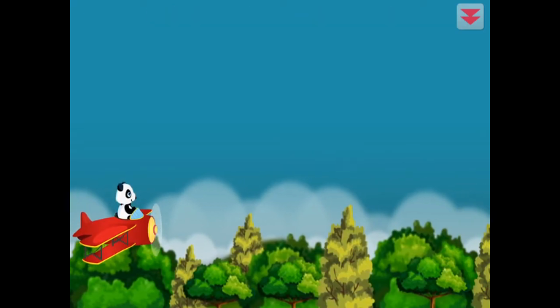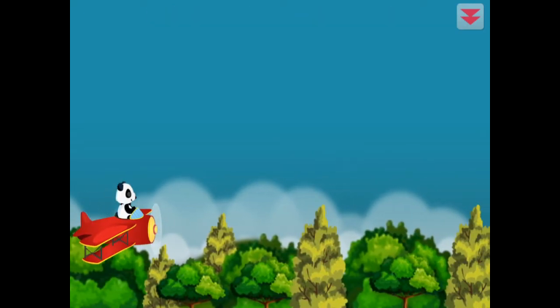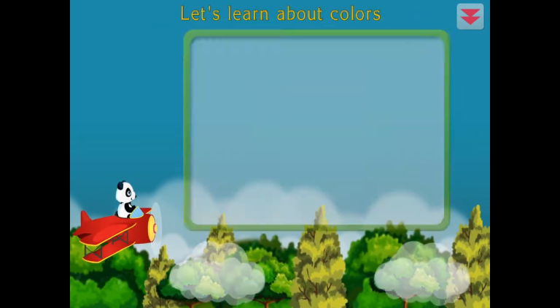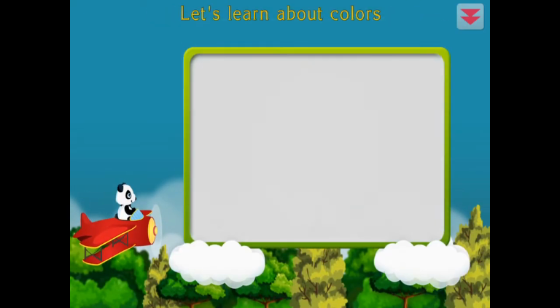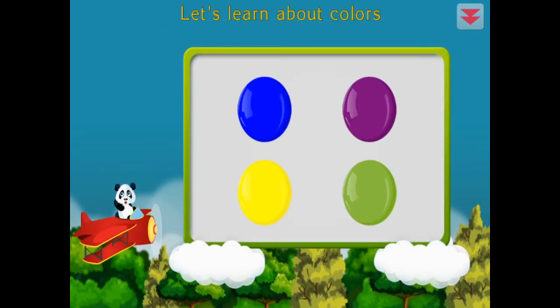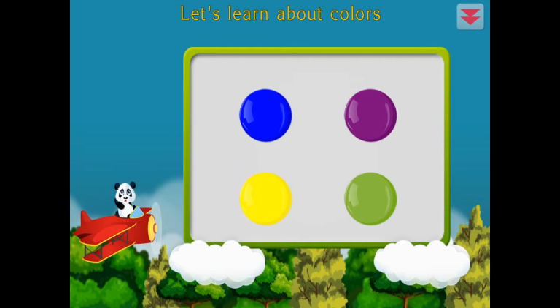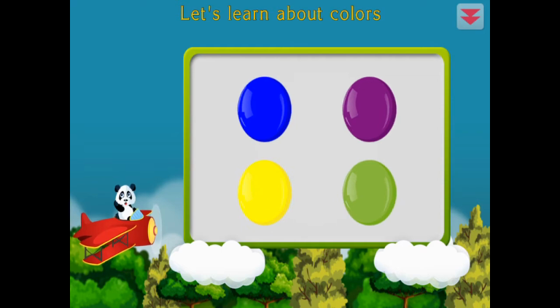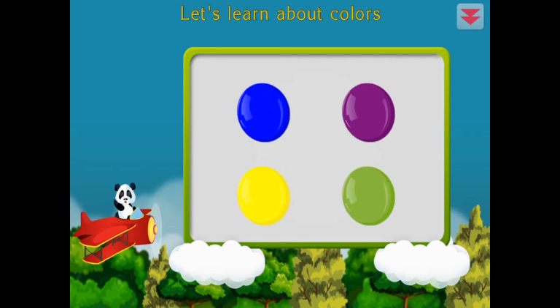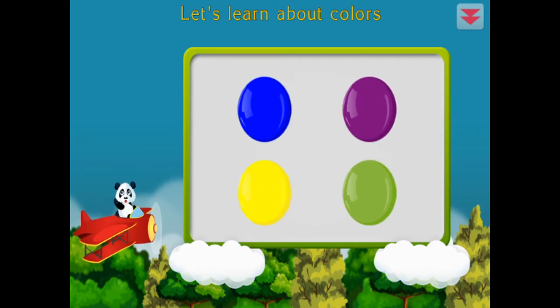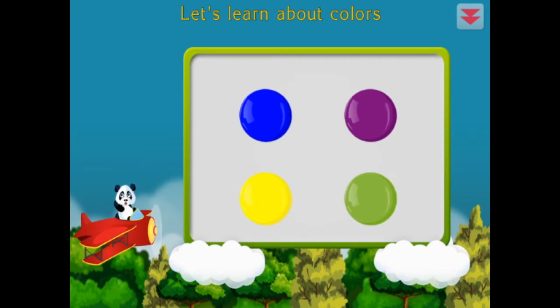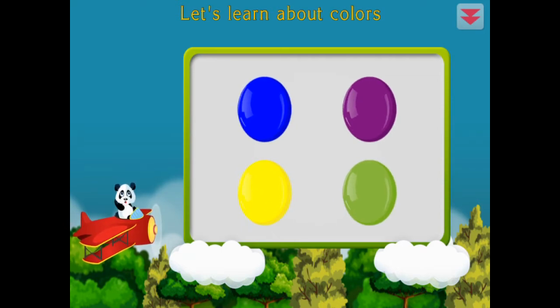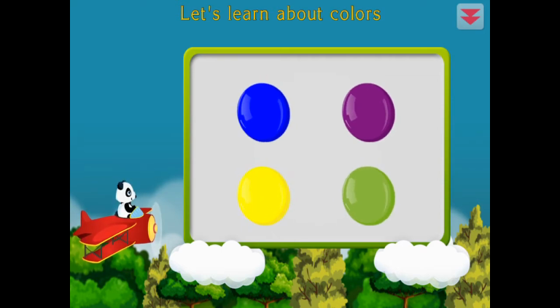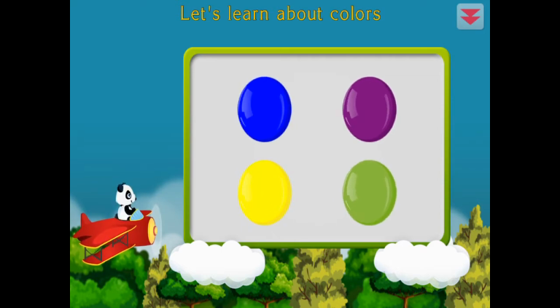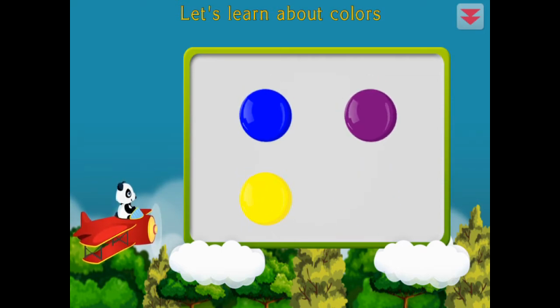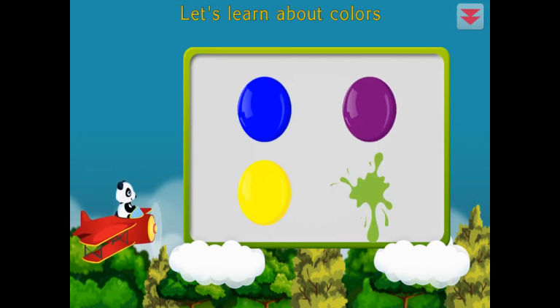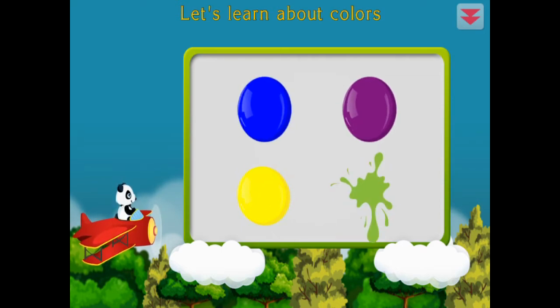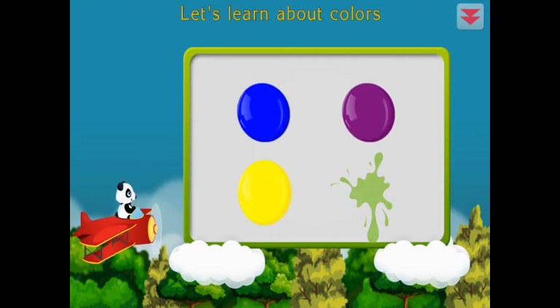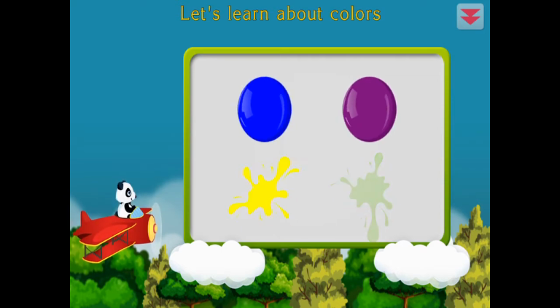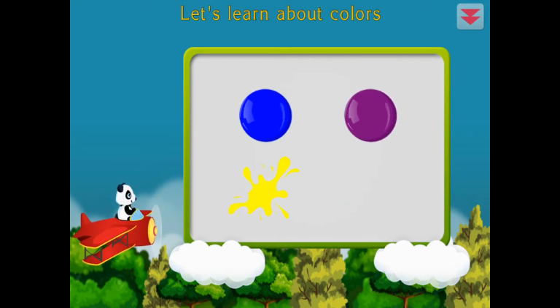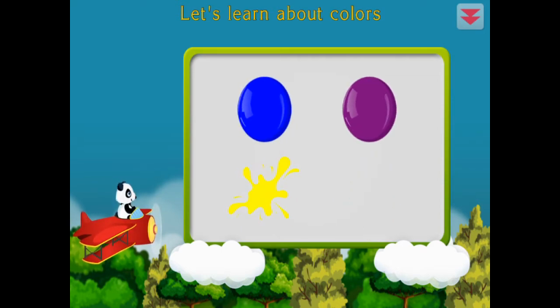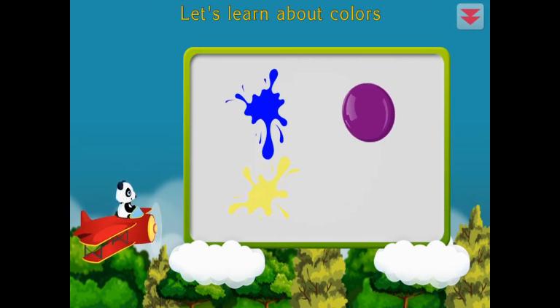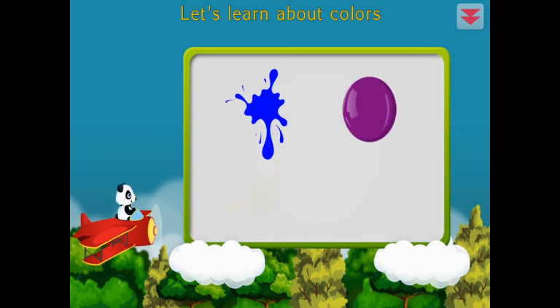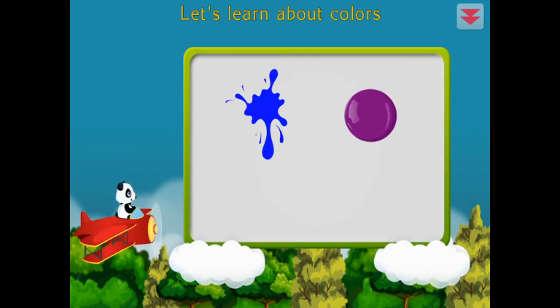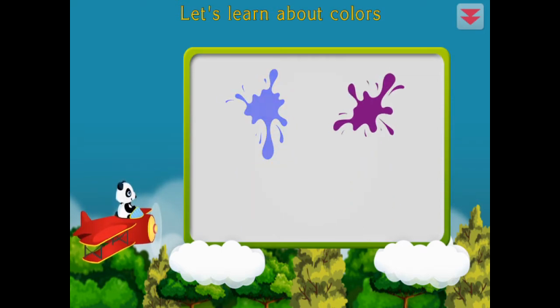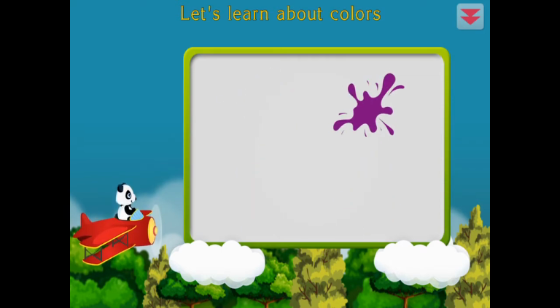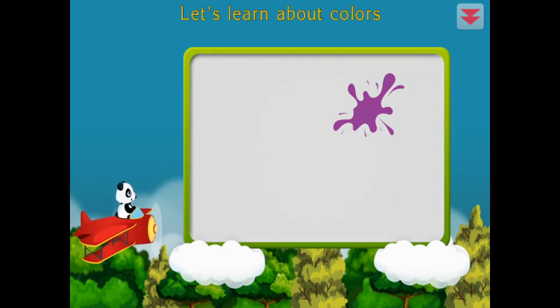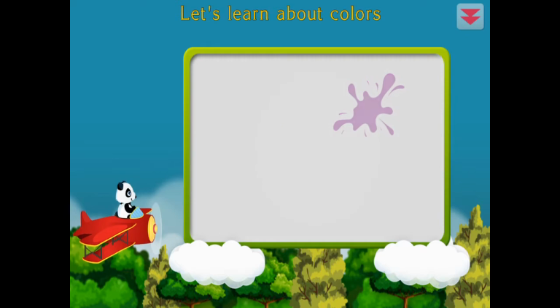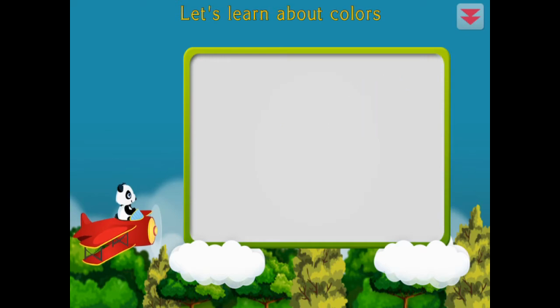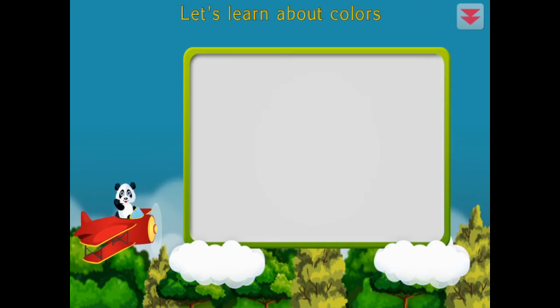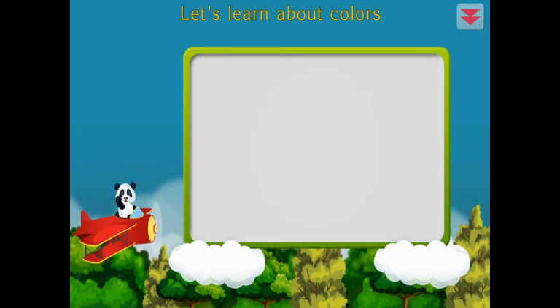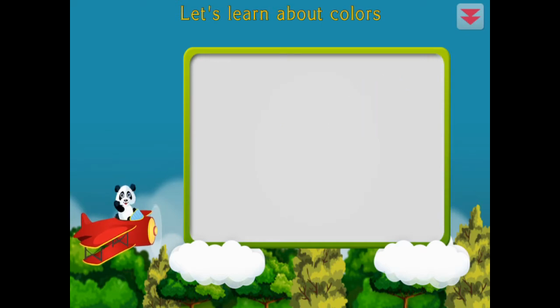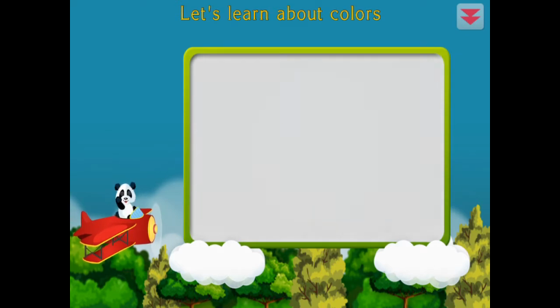Let's learn about colors. Green, yellow, blue, purple. You did it!